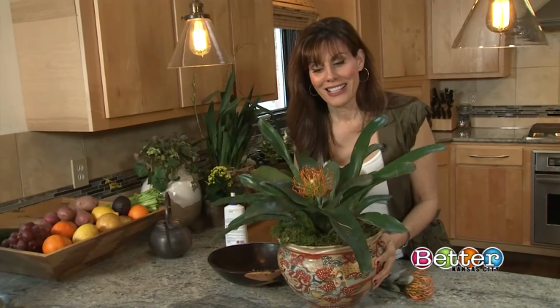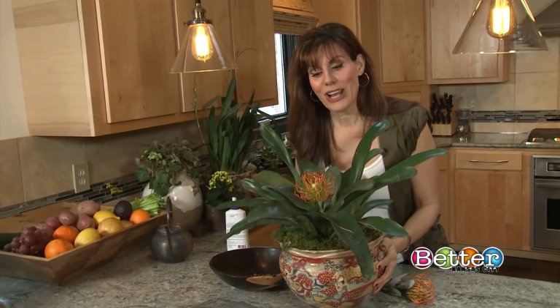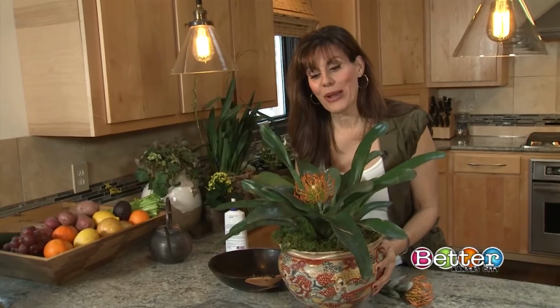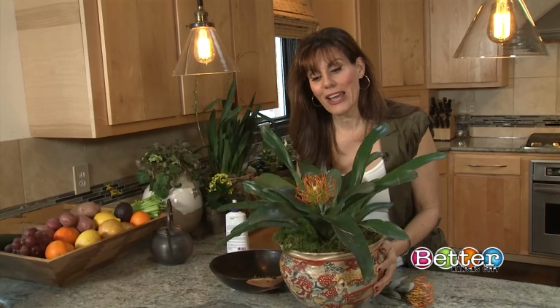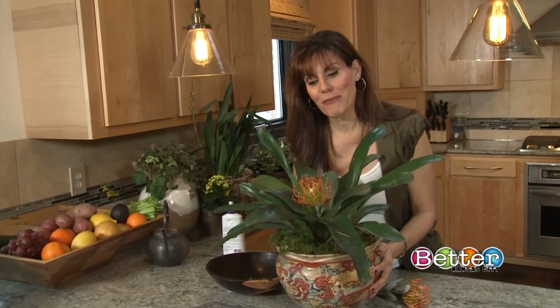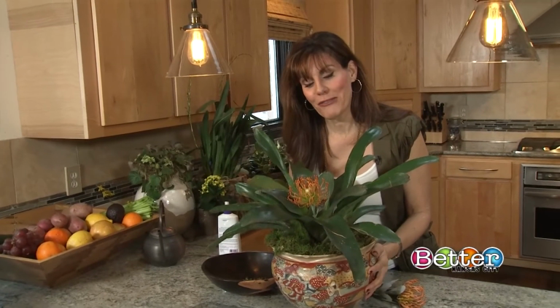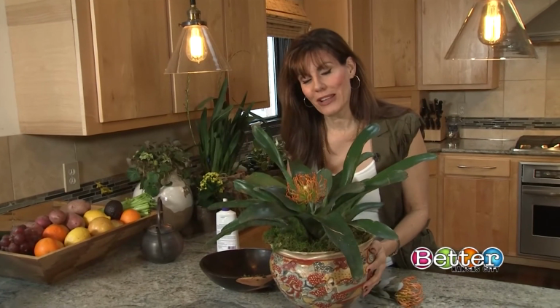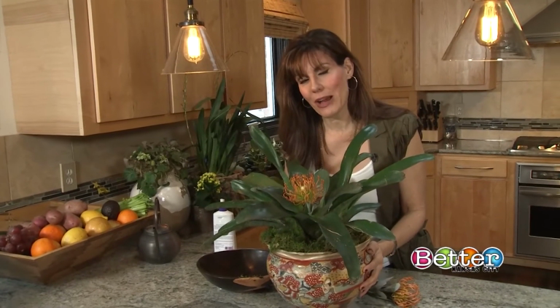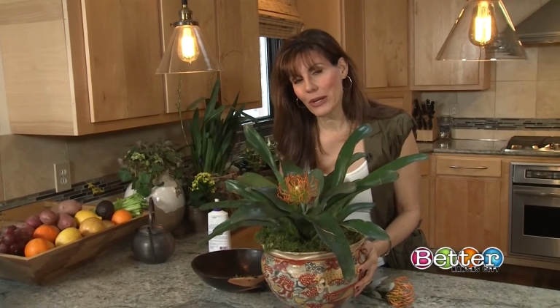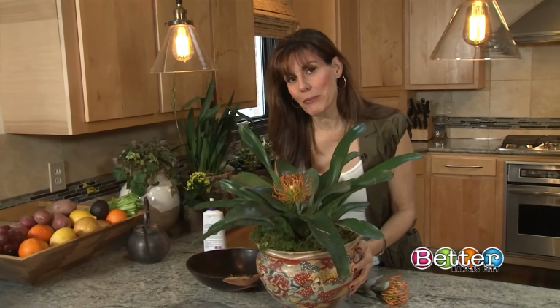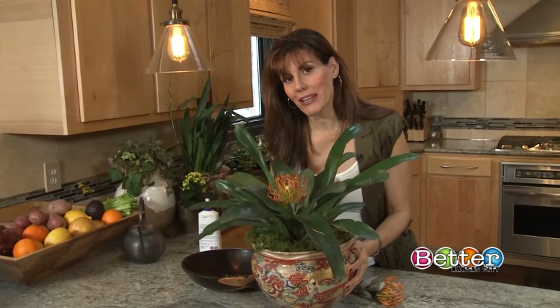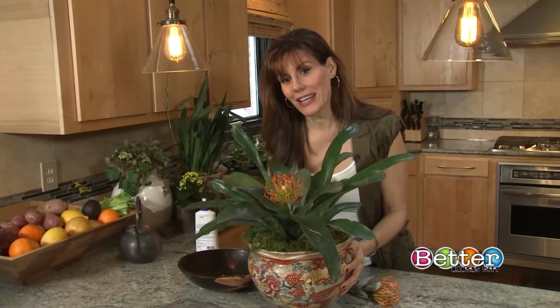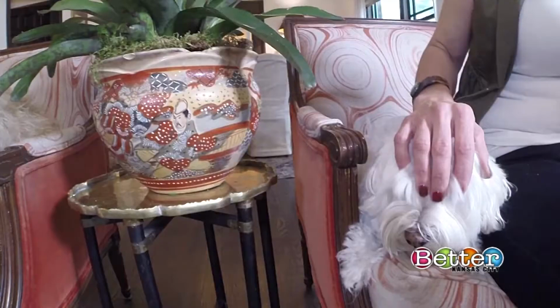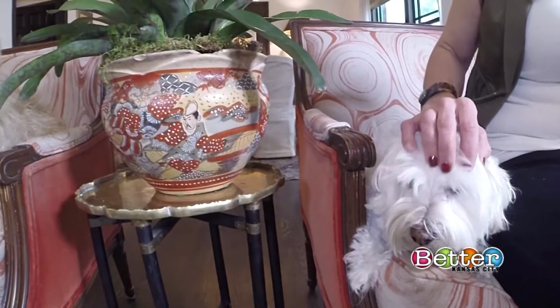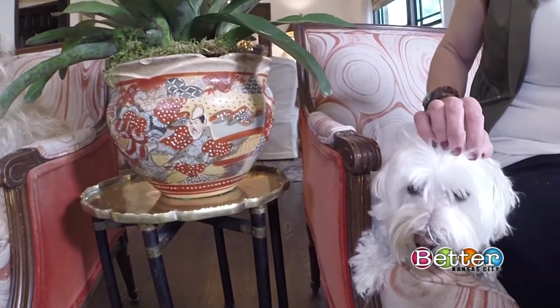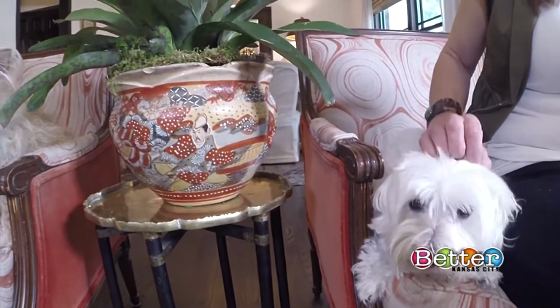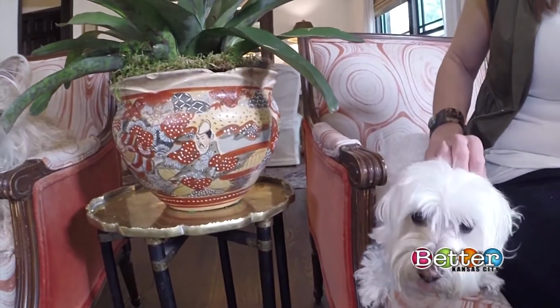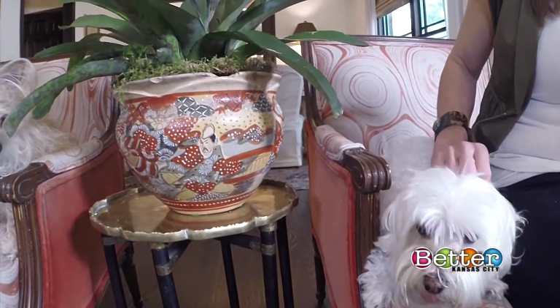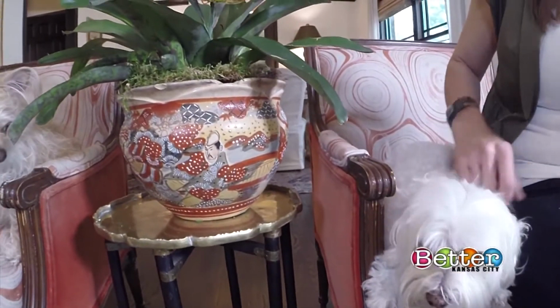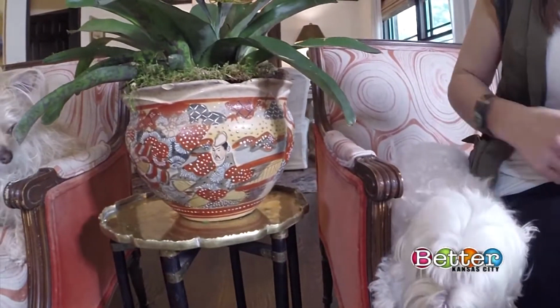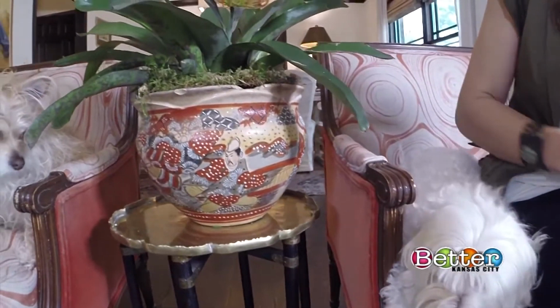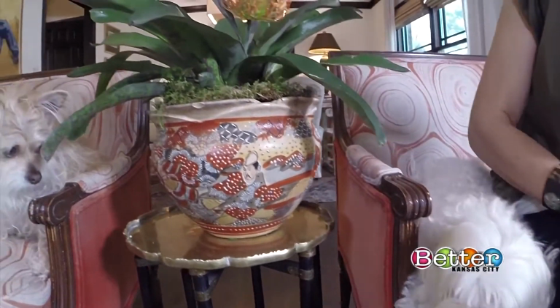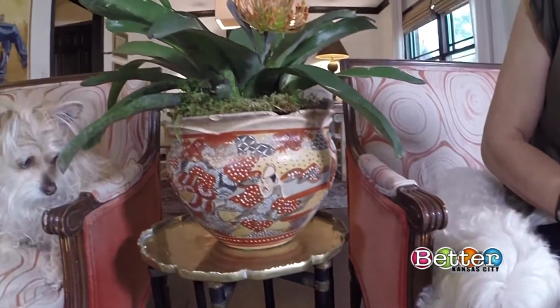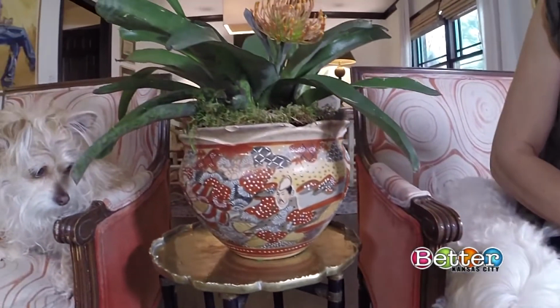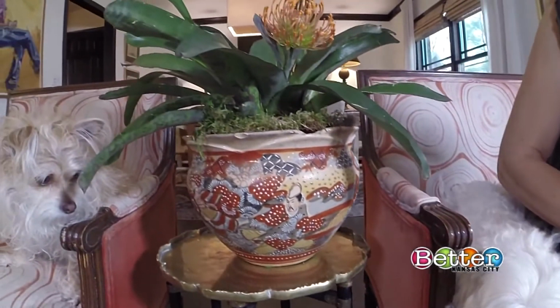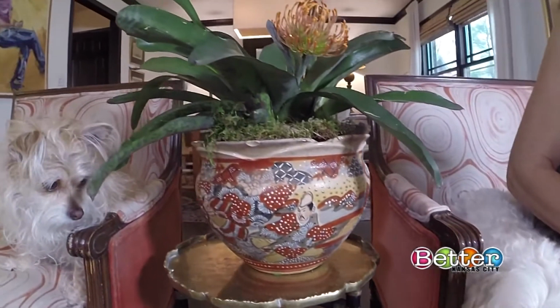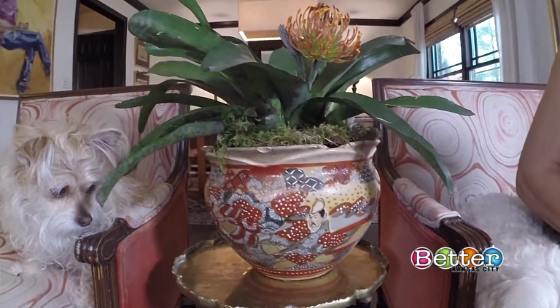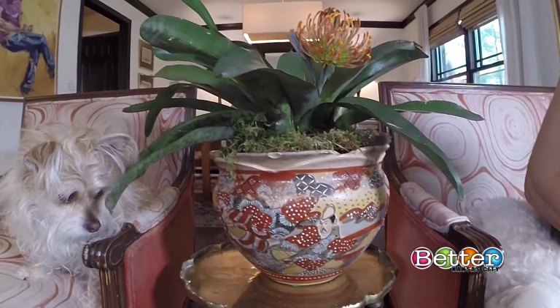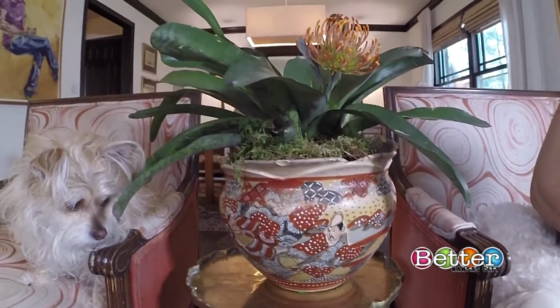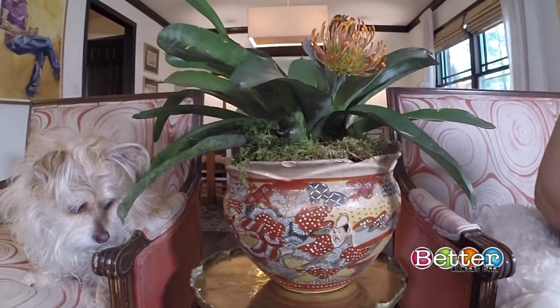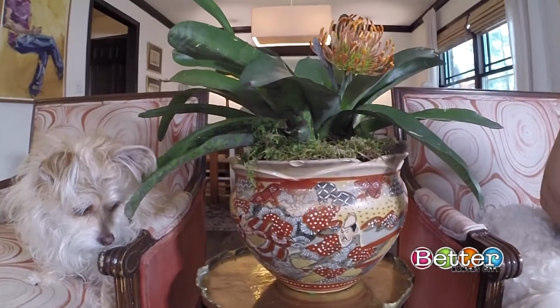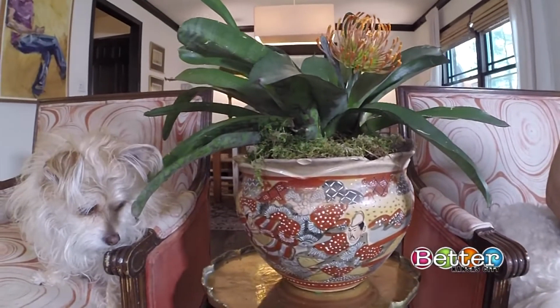Now I have my flowering plant, and when she blooms, I'll take out the faux flower.